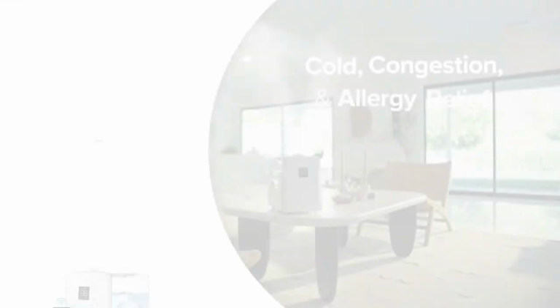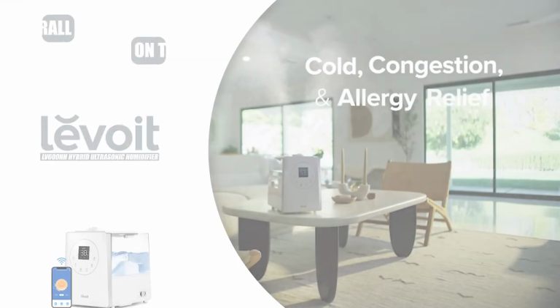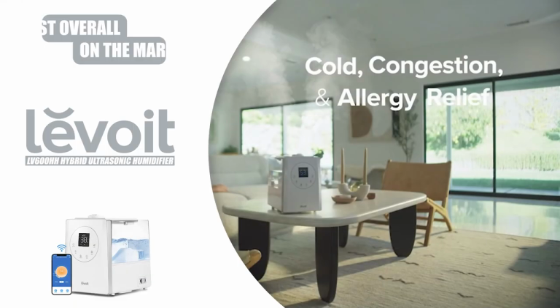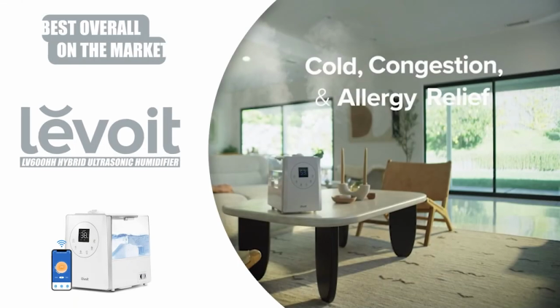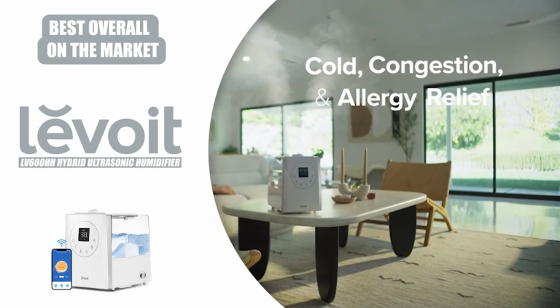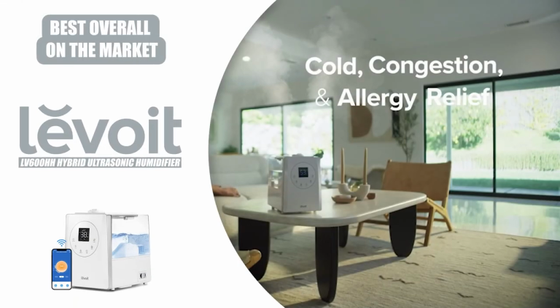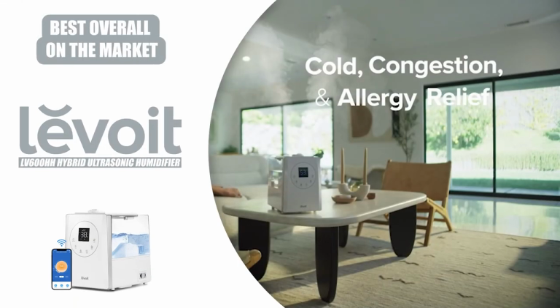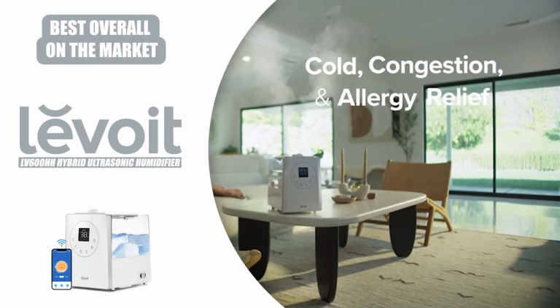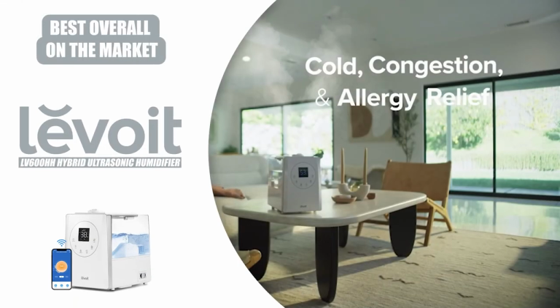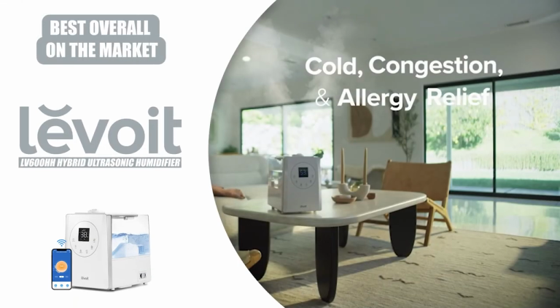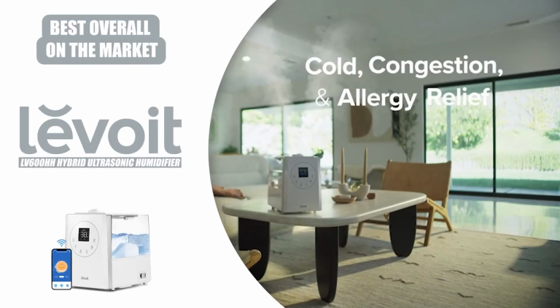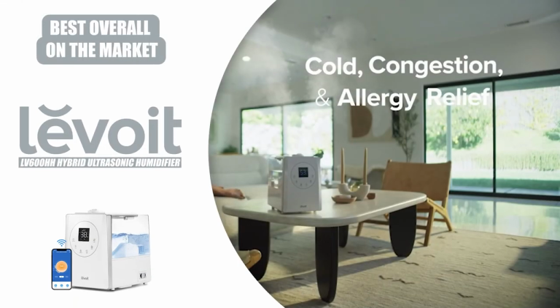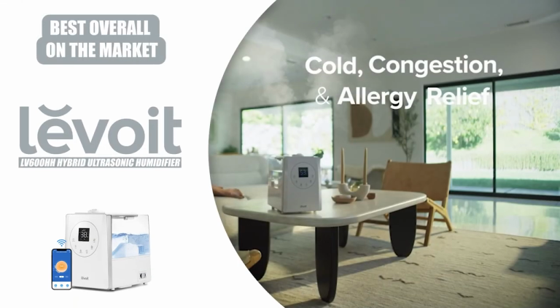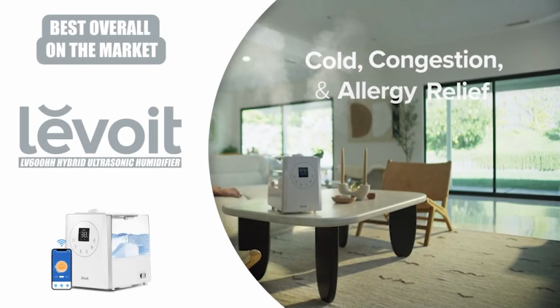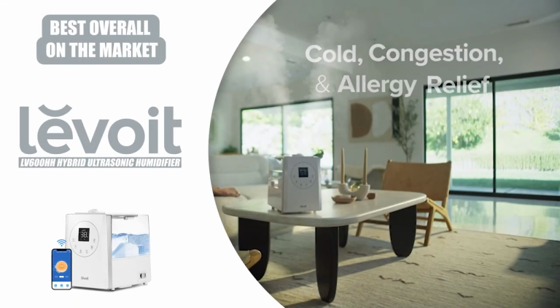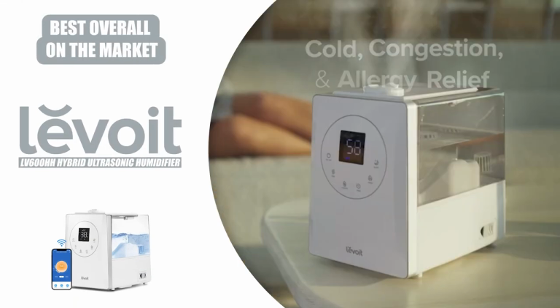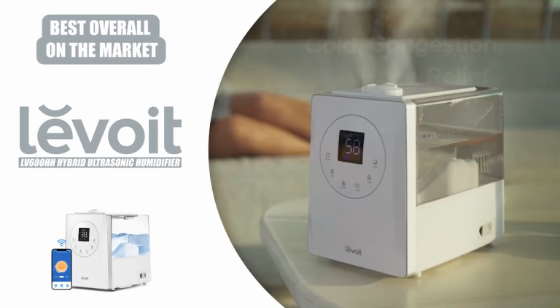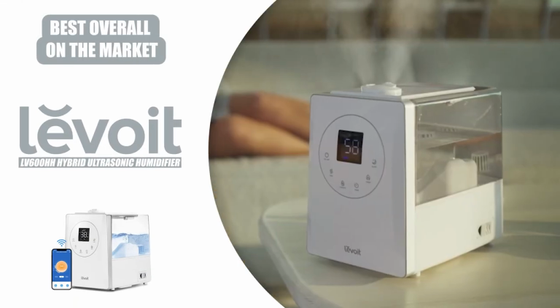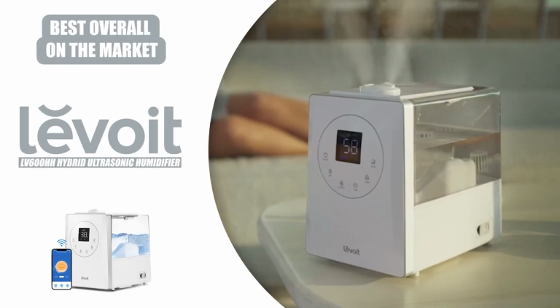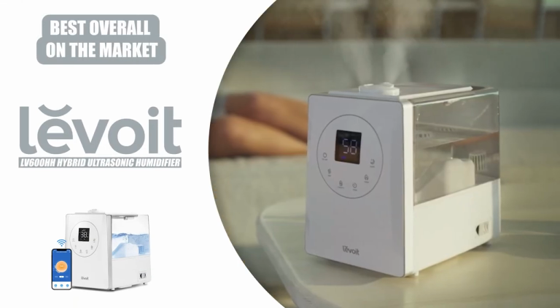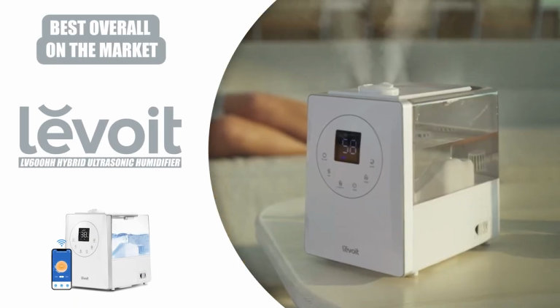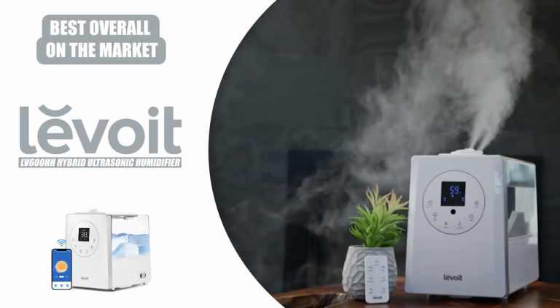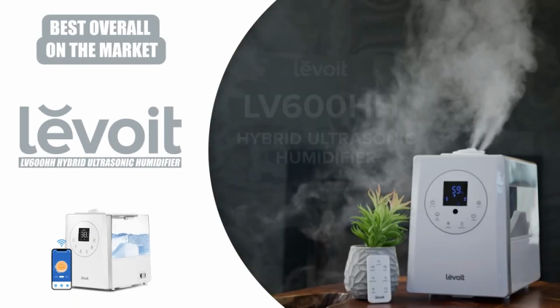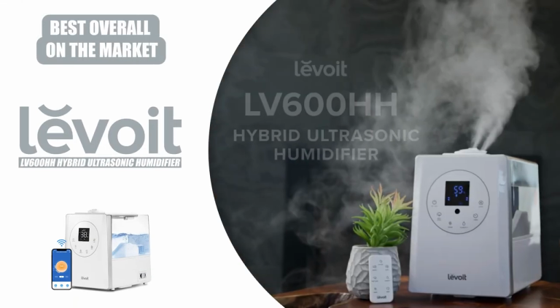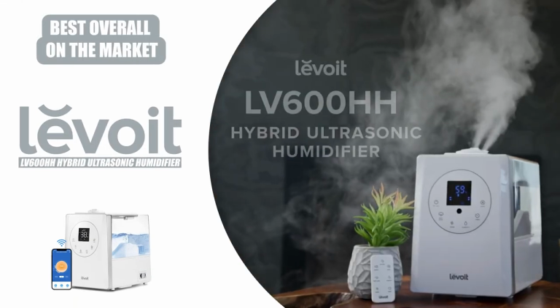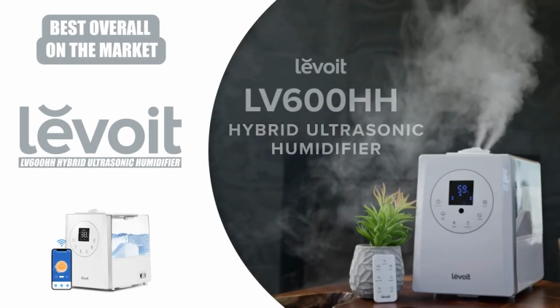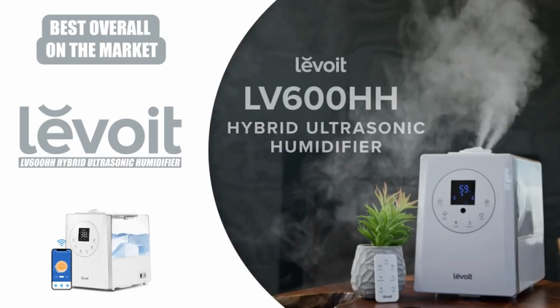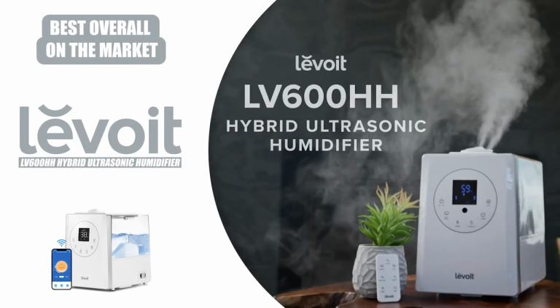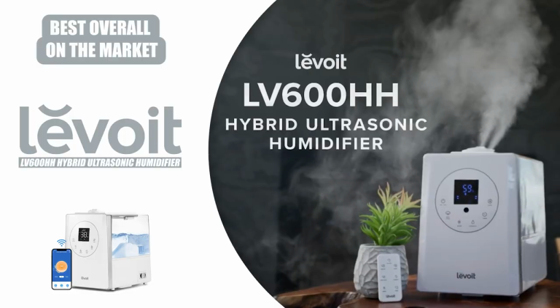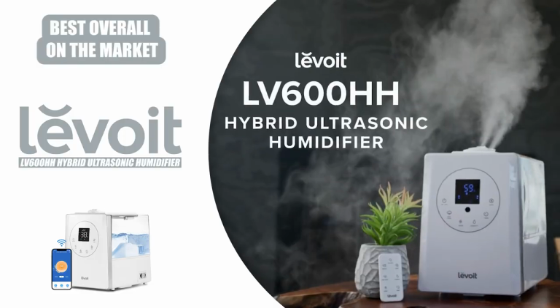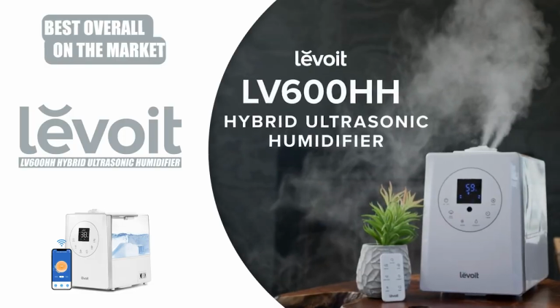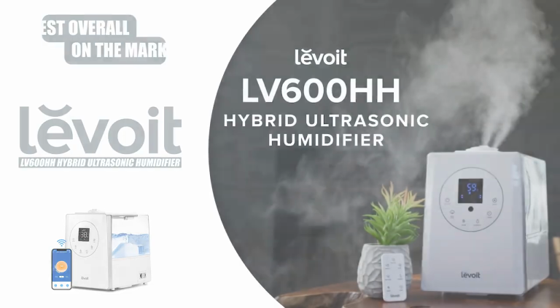For all those reasons, the Levoit LV600HH is our best overall choice for a humidifier.